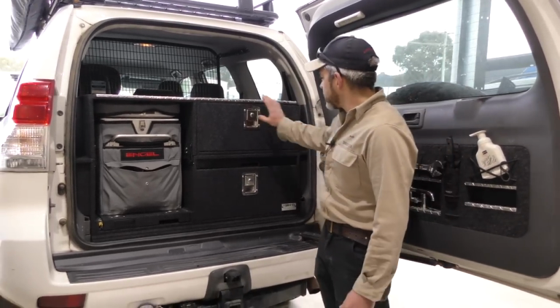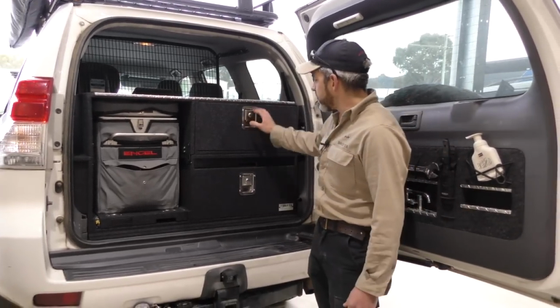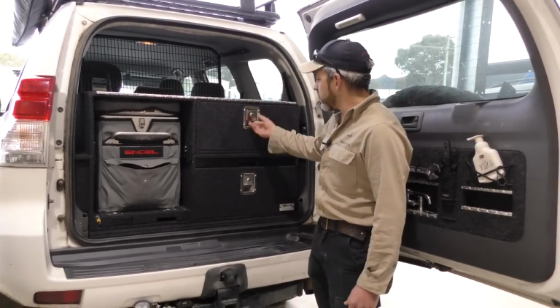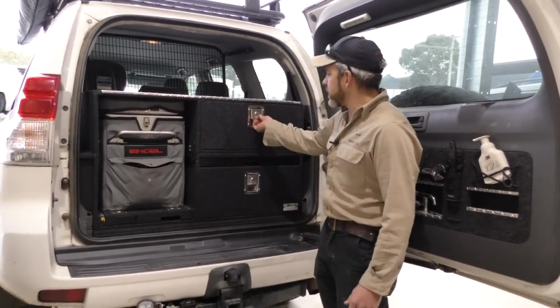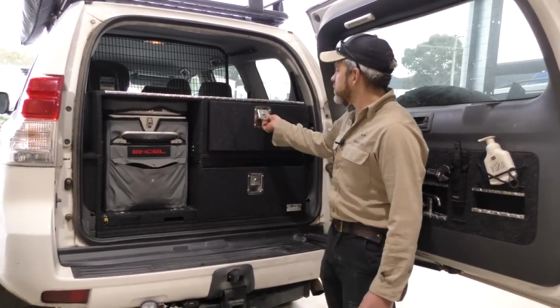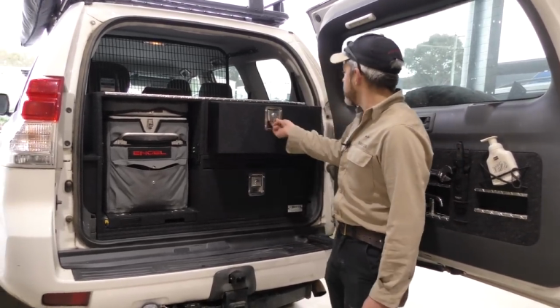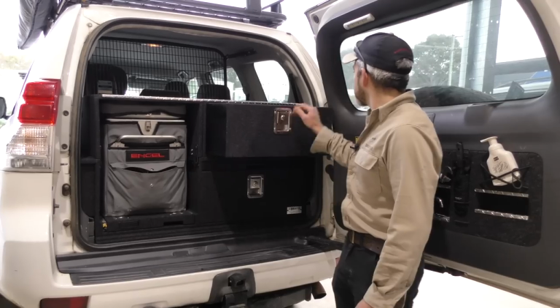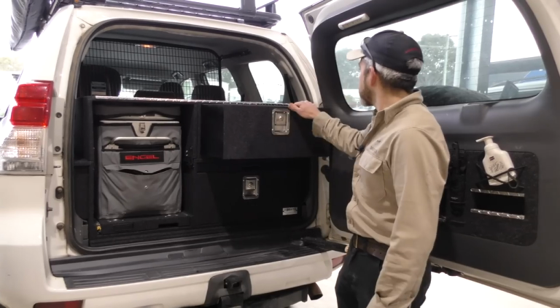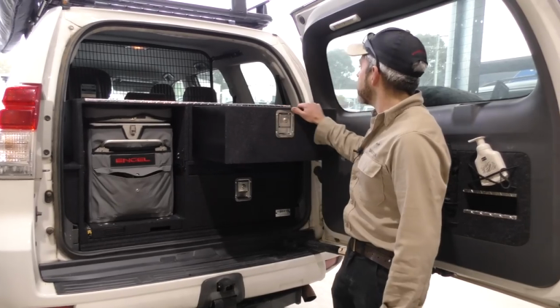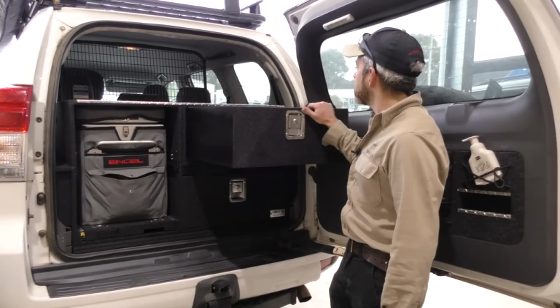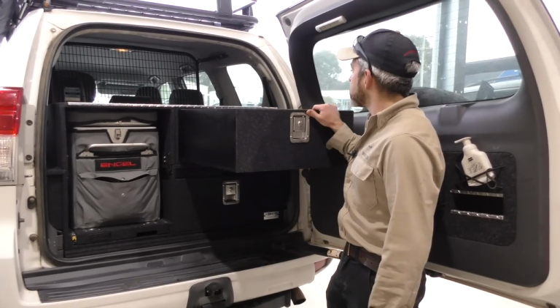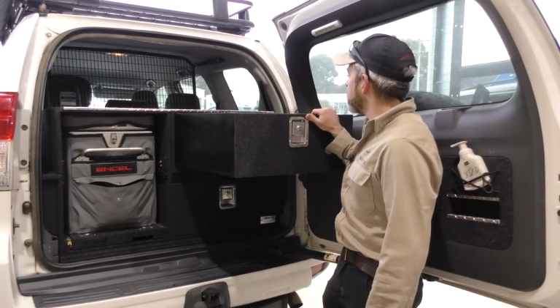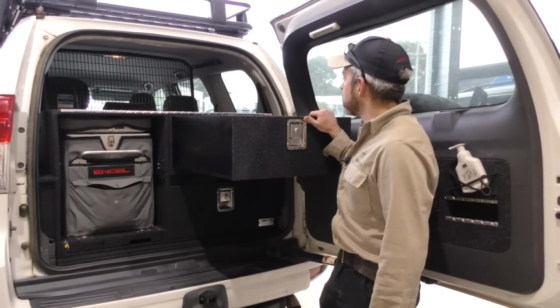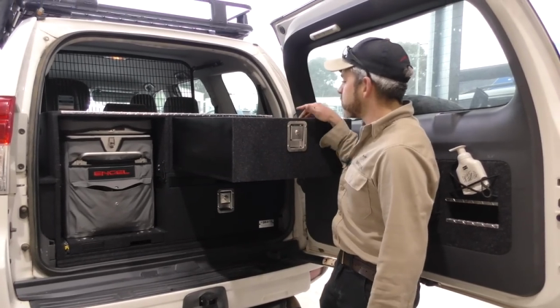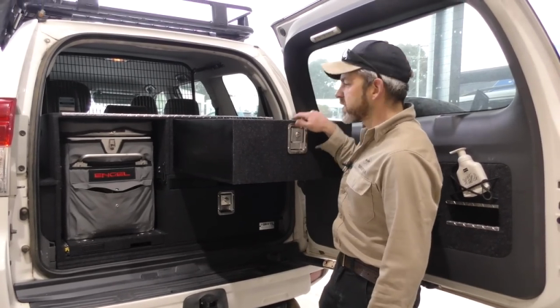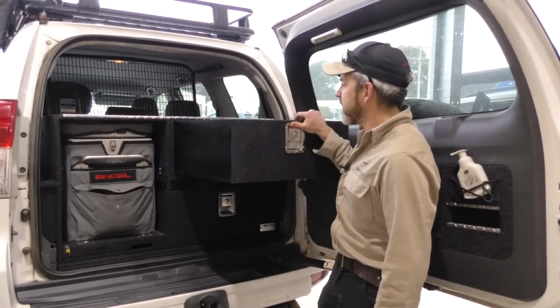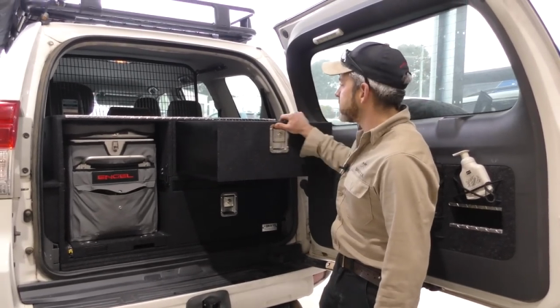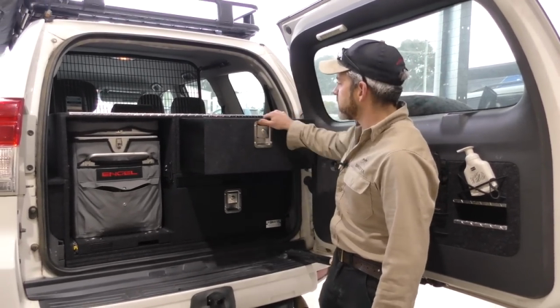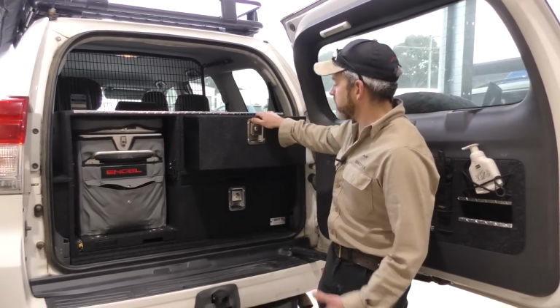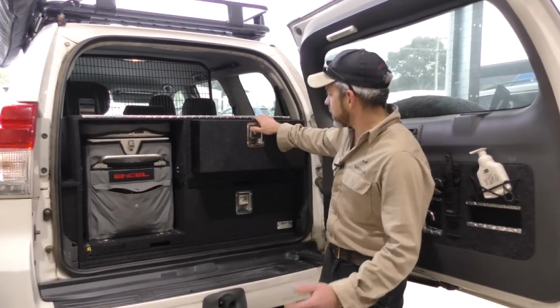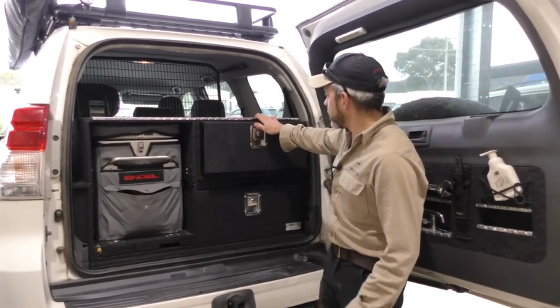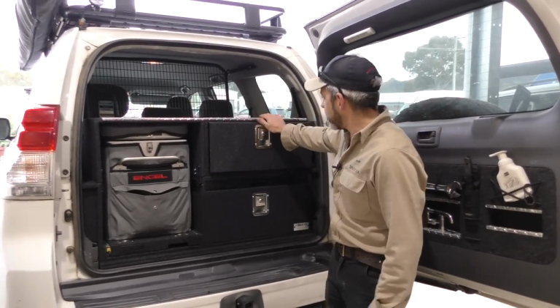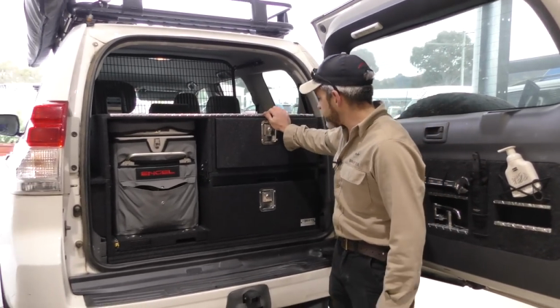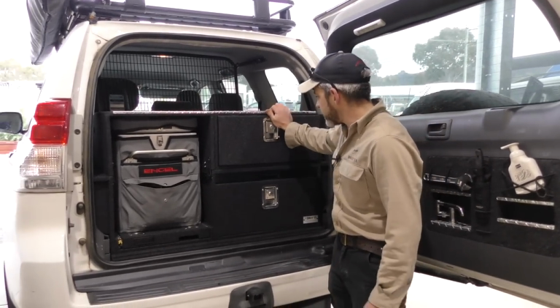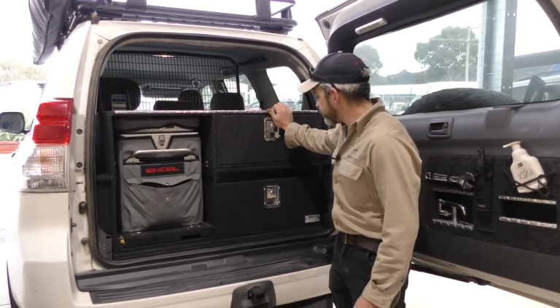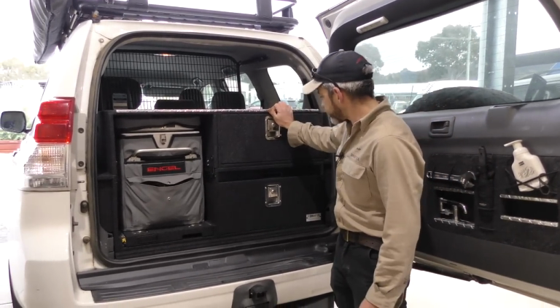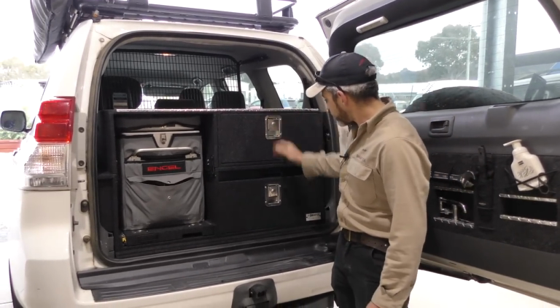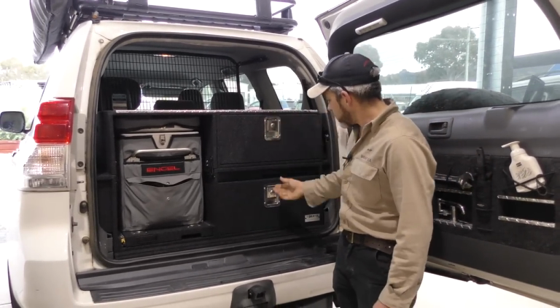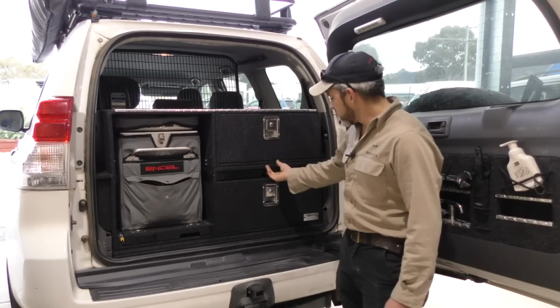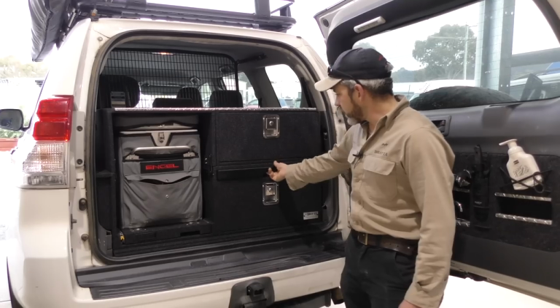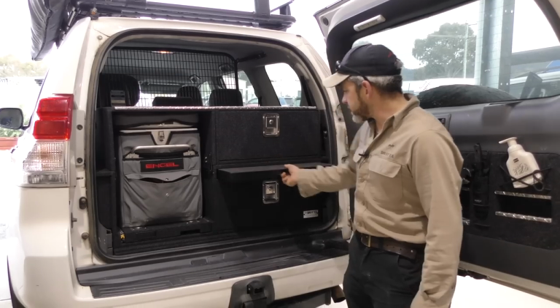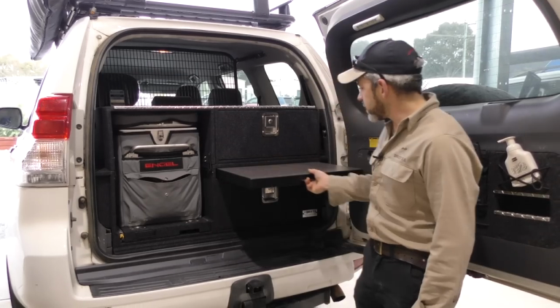Up the top here we've got another drawer. This drawer is currently empty because we're going to pull it off in a second.